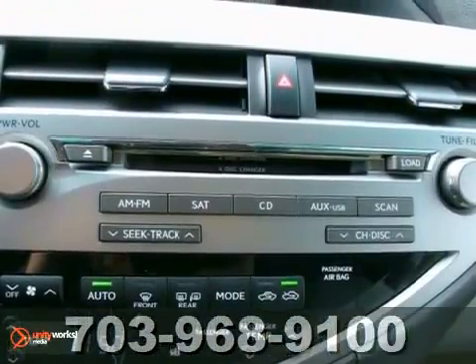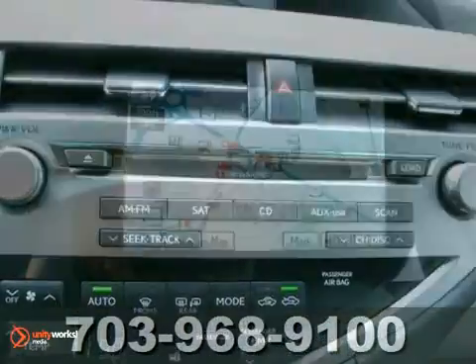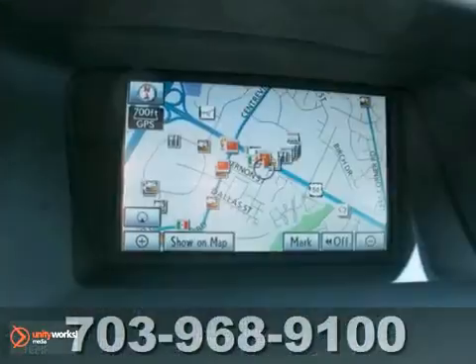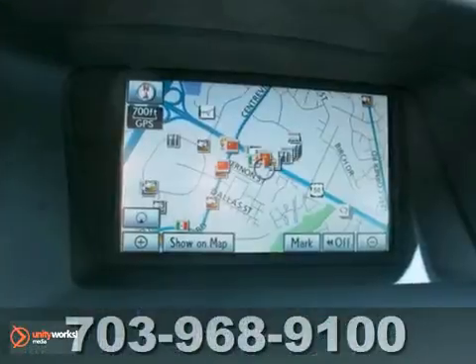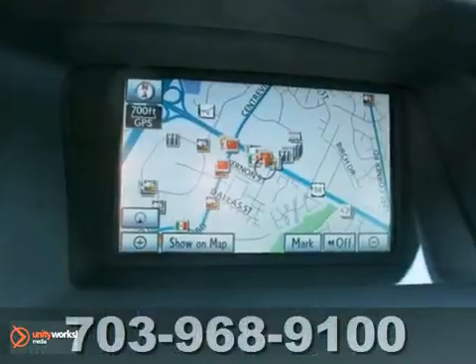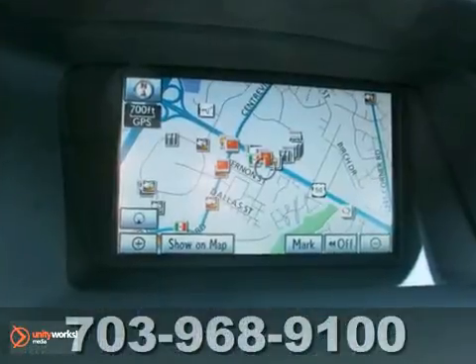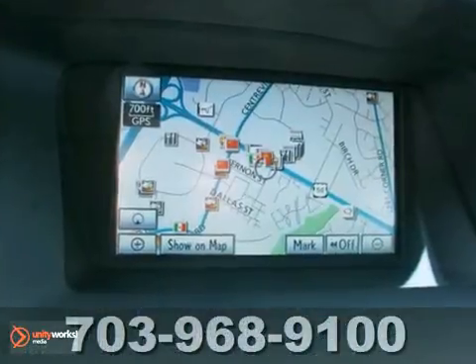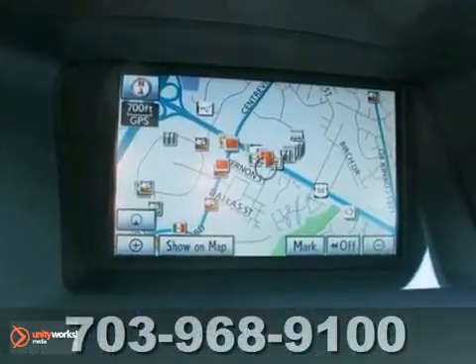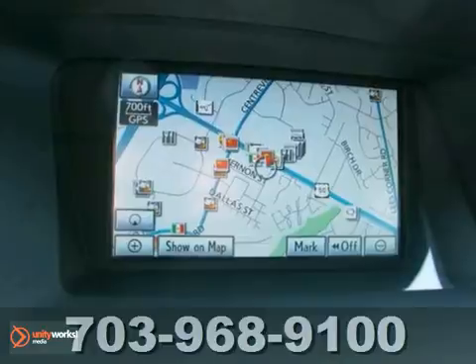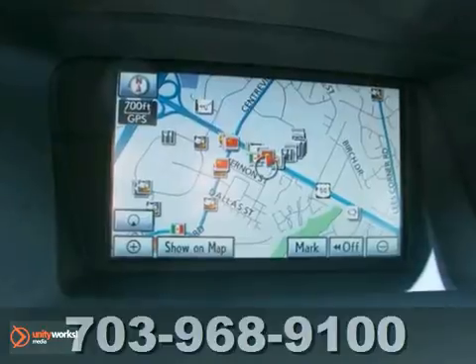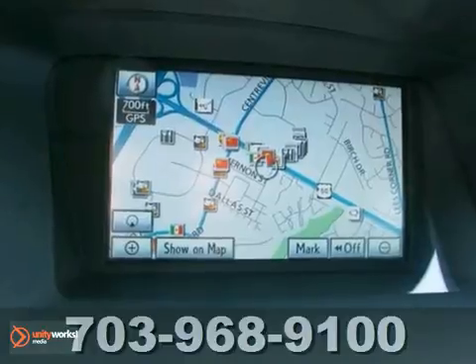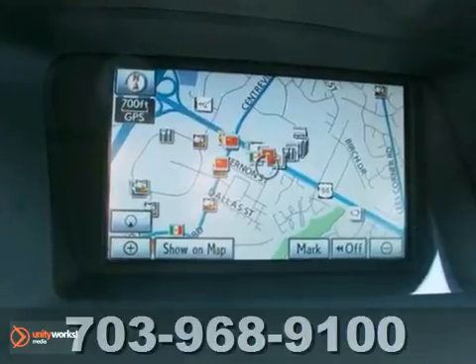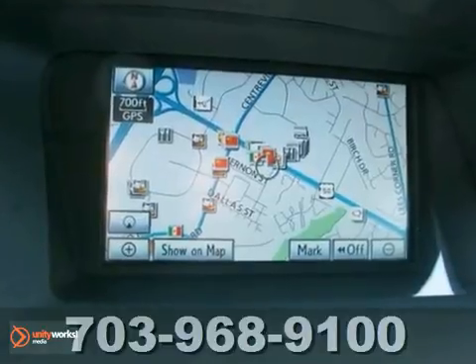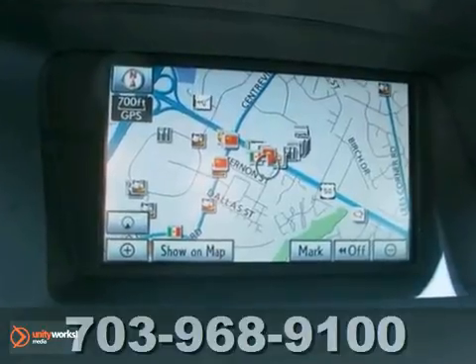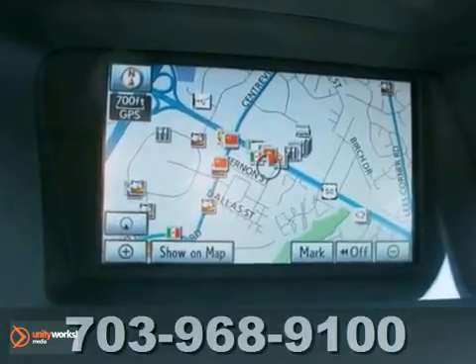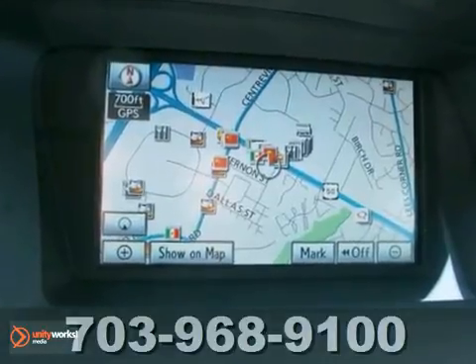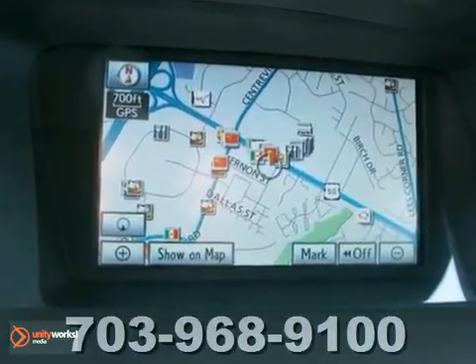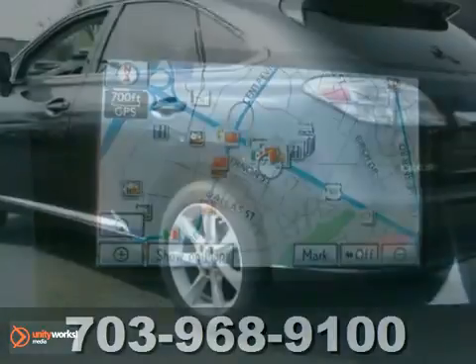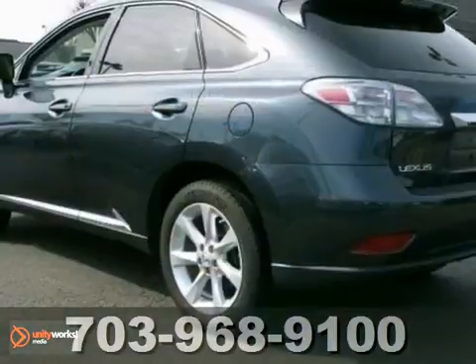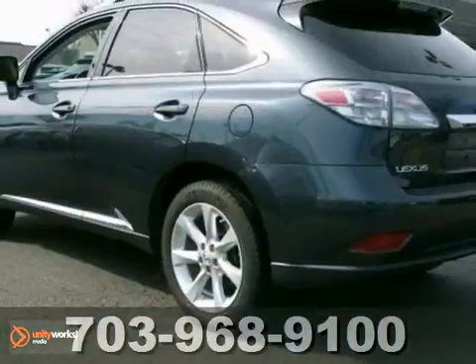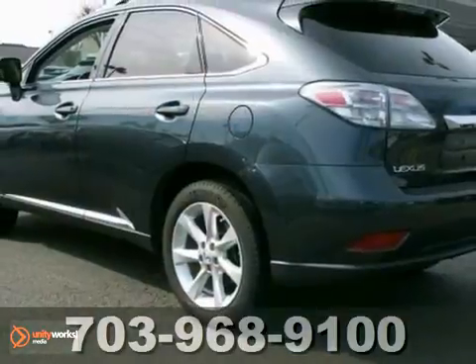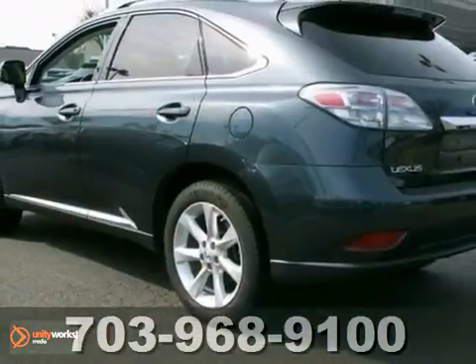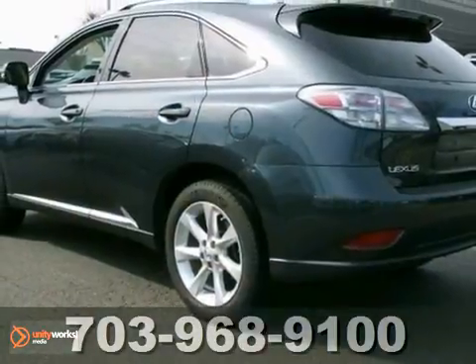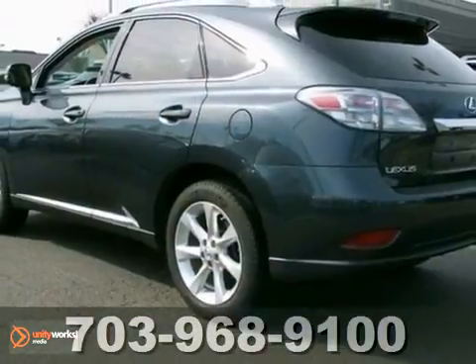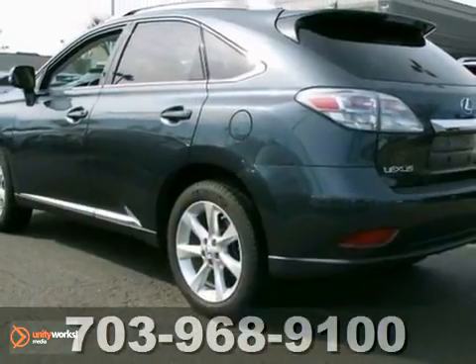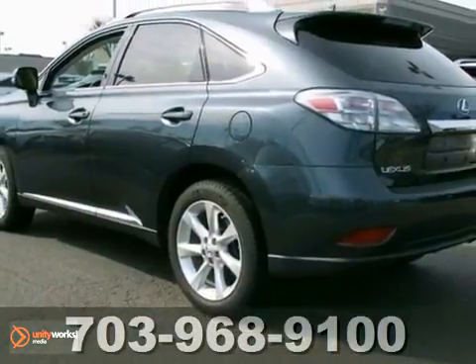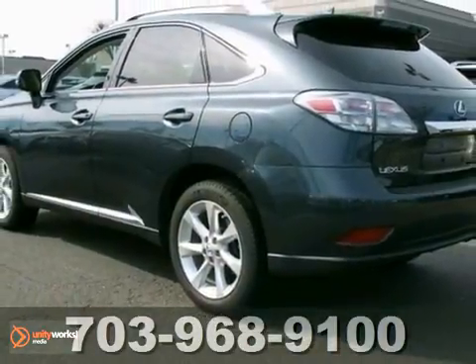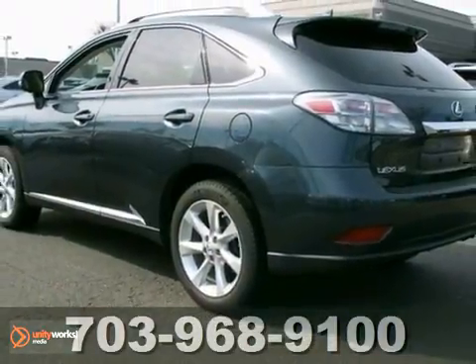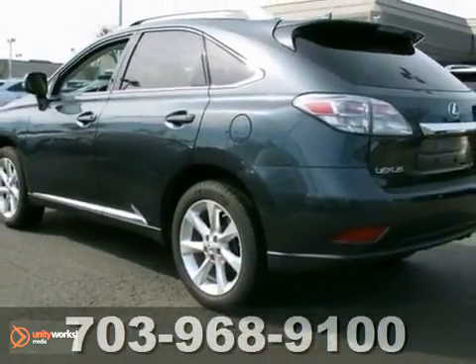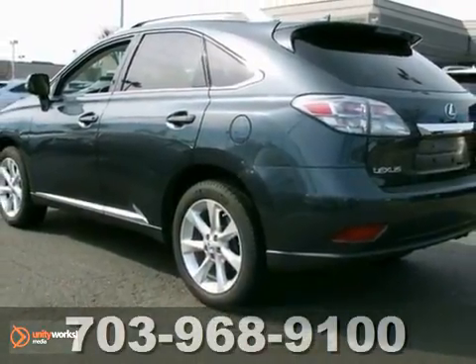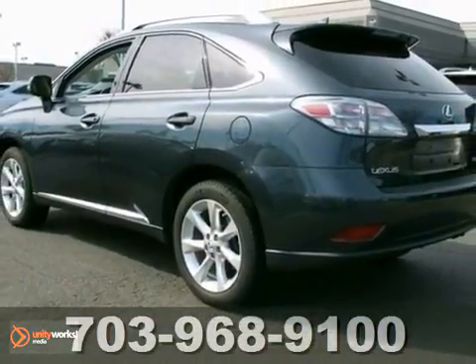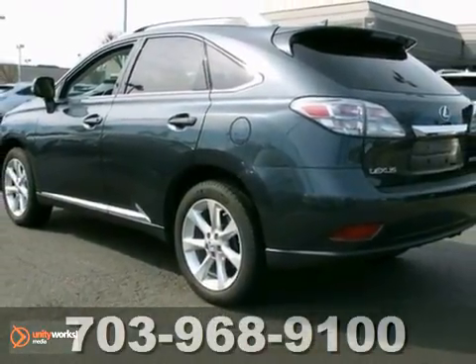The navigation system keeps you in the know when you're on the go. Take it for a test drive today.